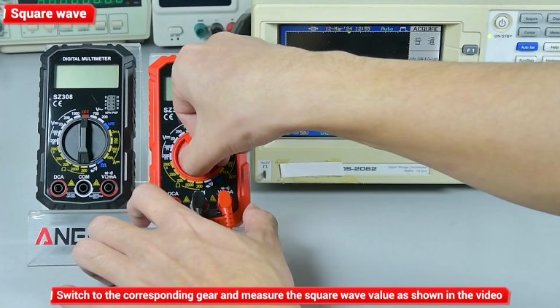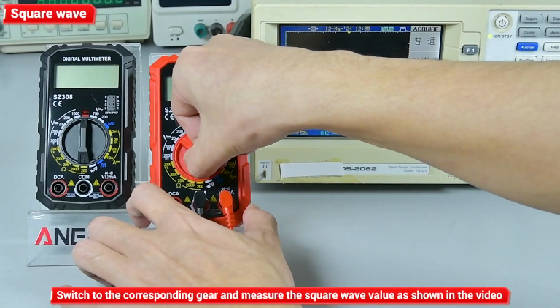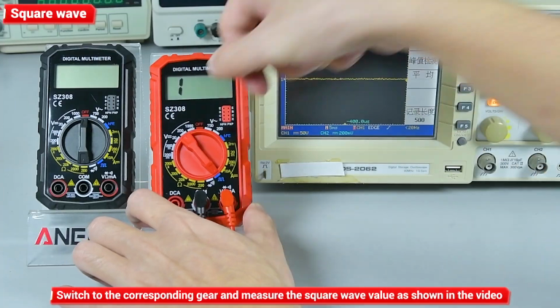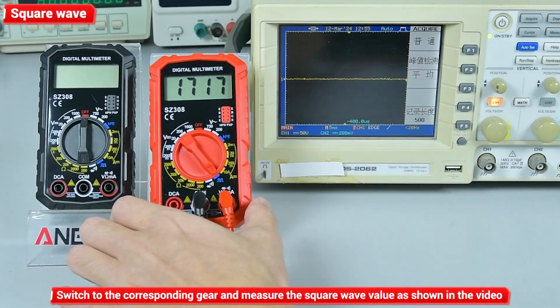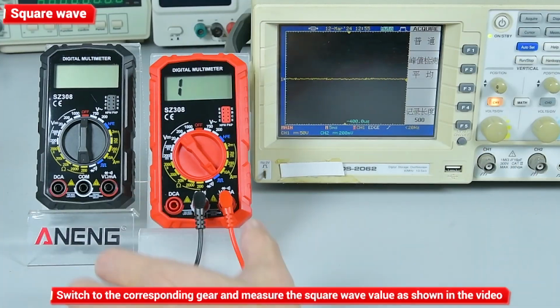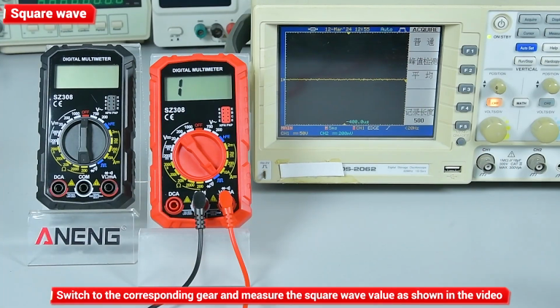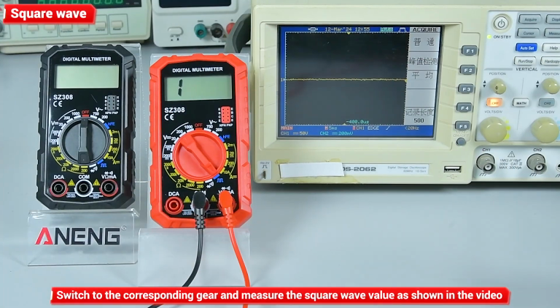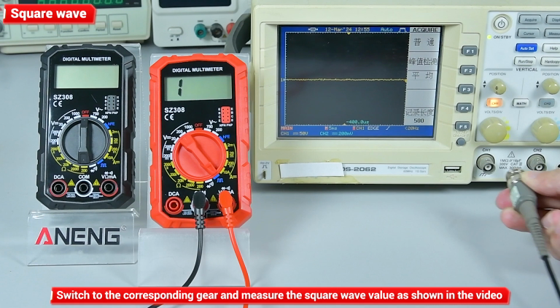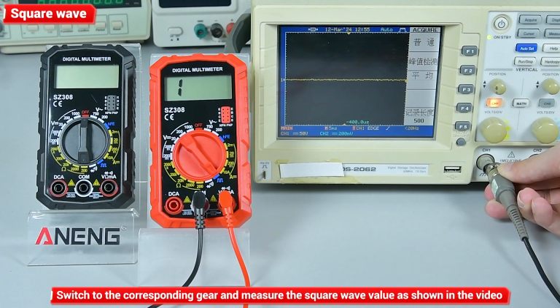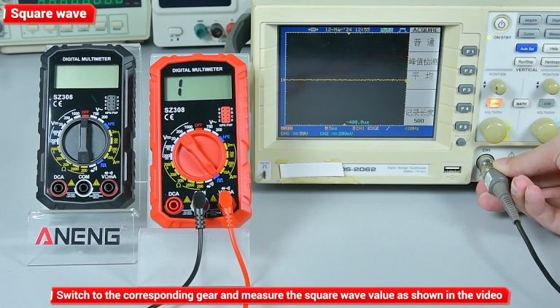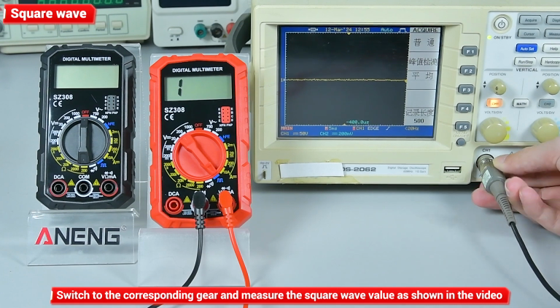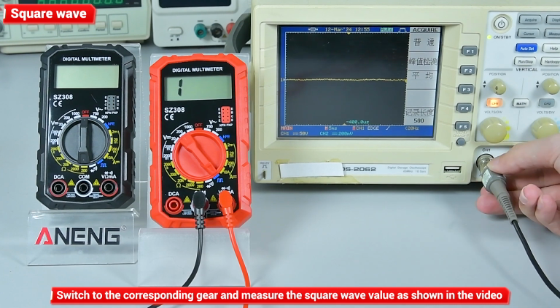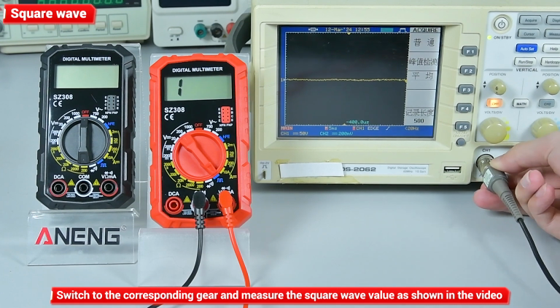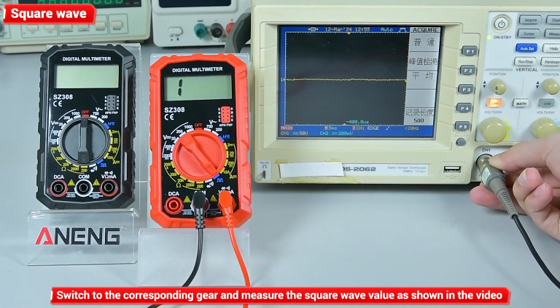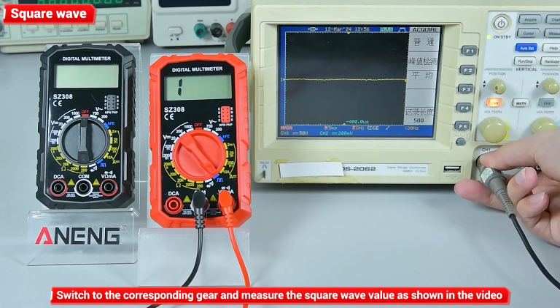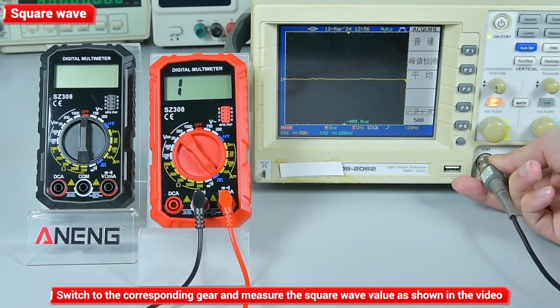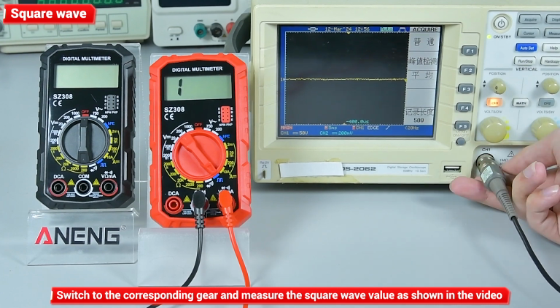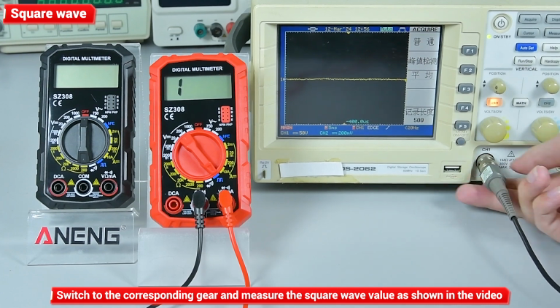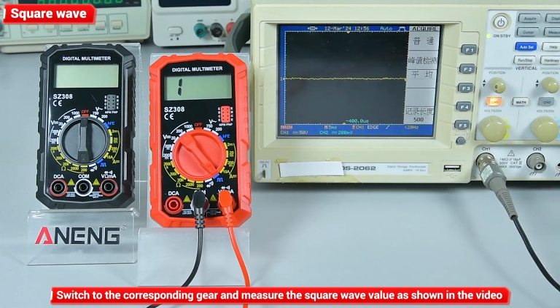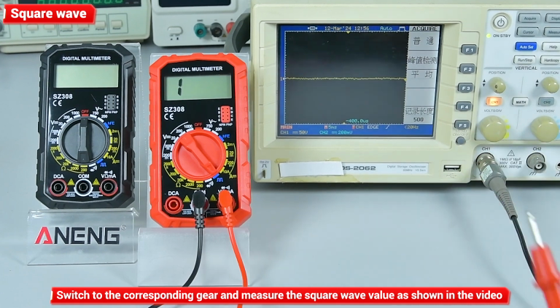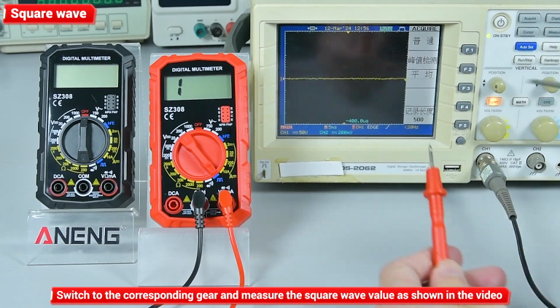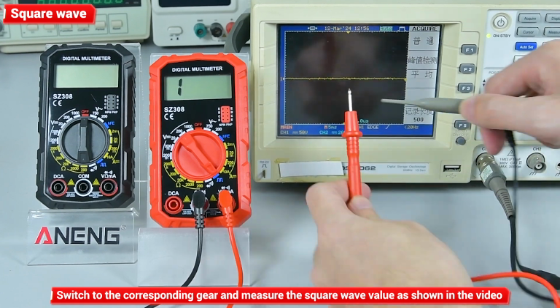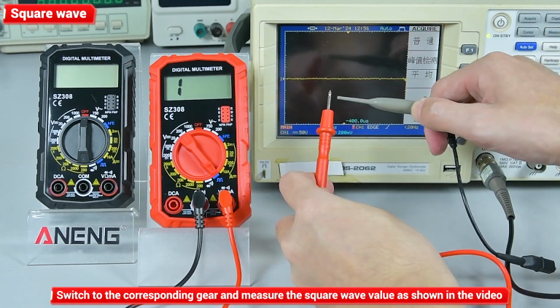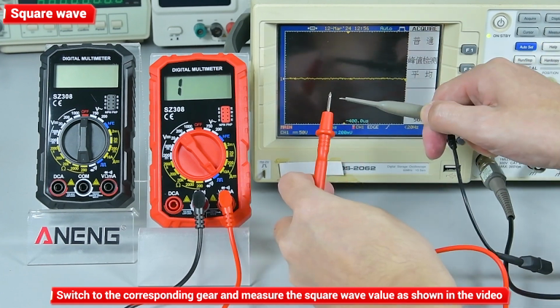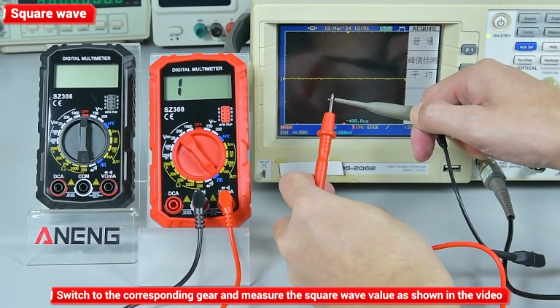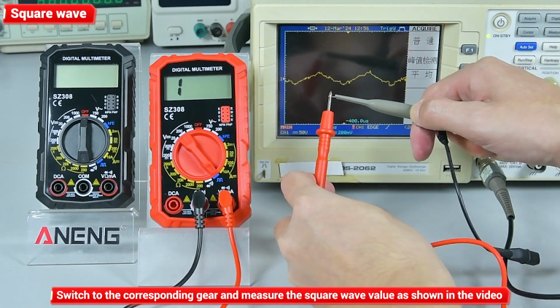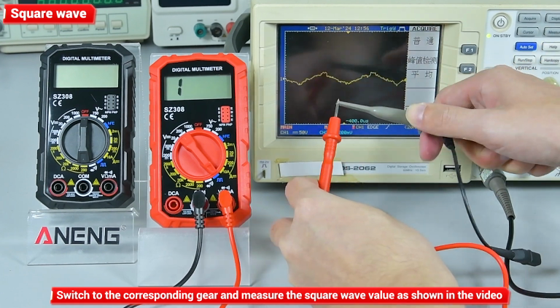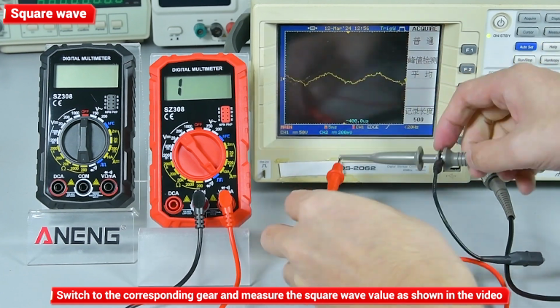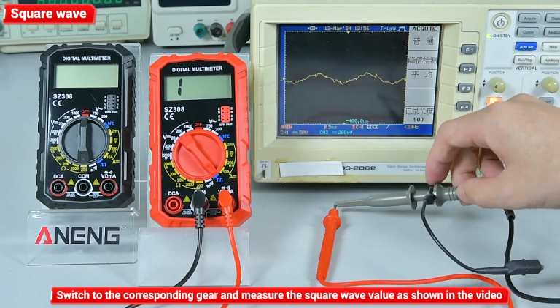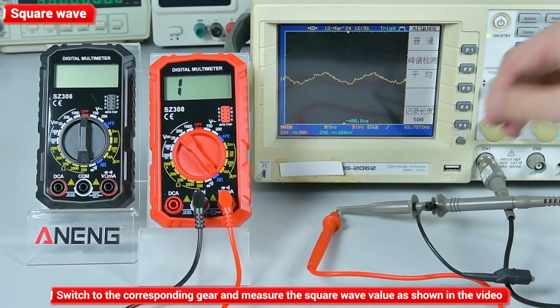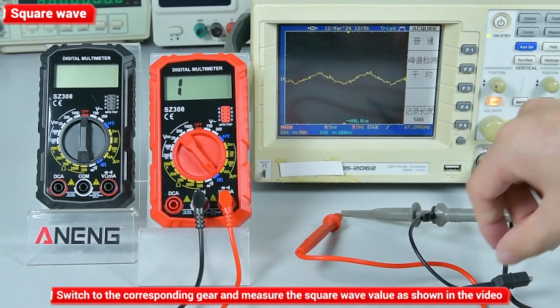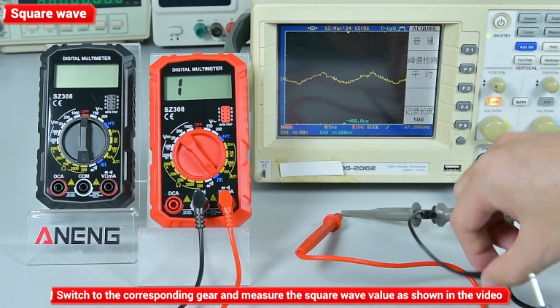Square wave measurement: switch to the corresponding gear and measure the square wave value as shown in the video.